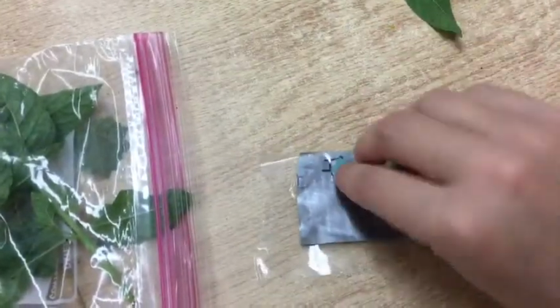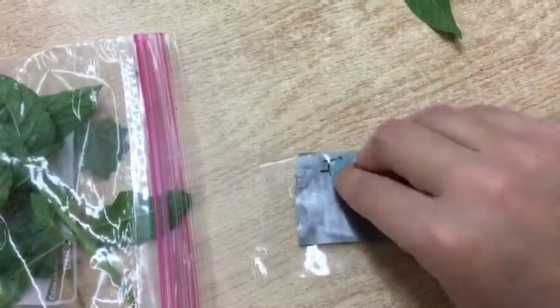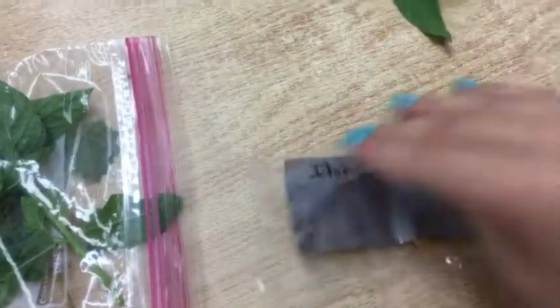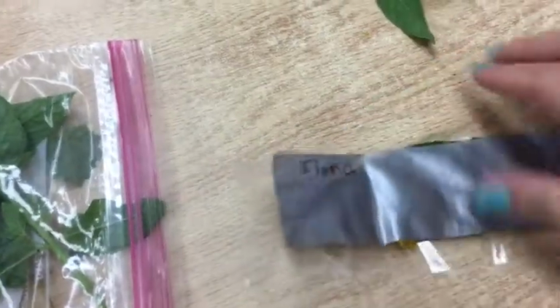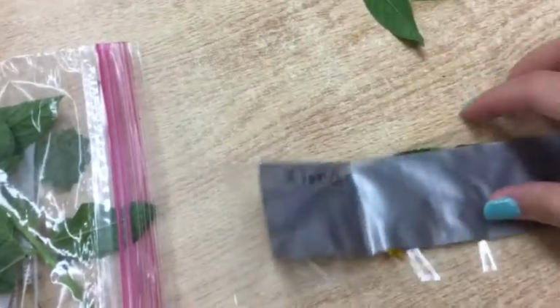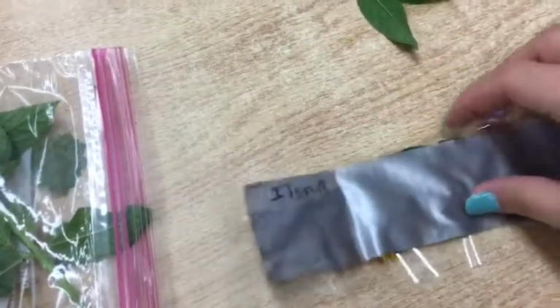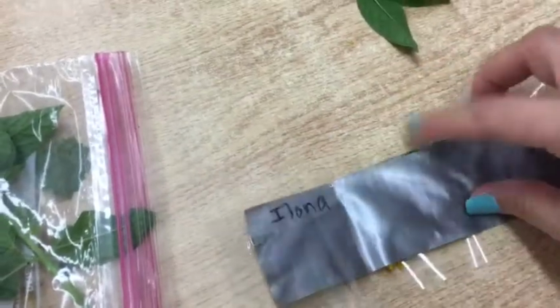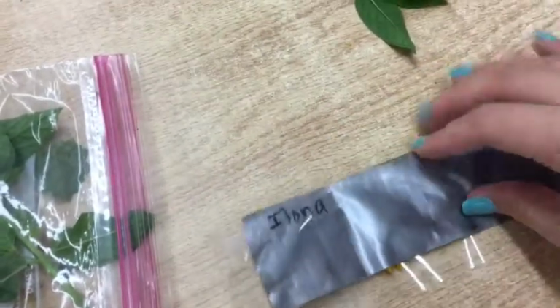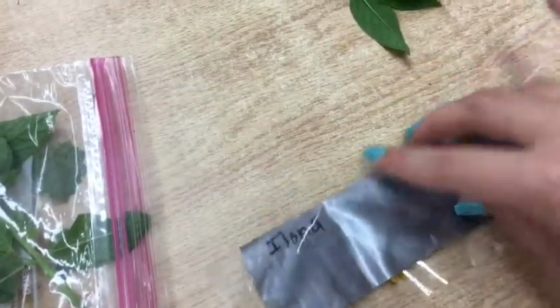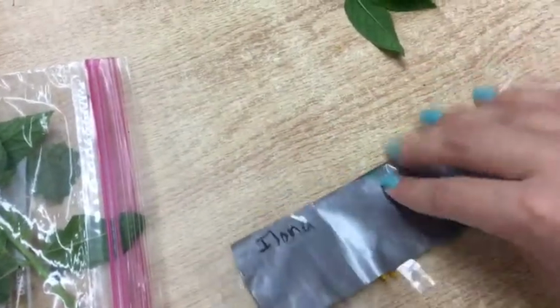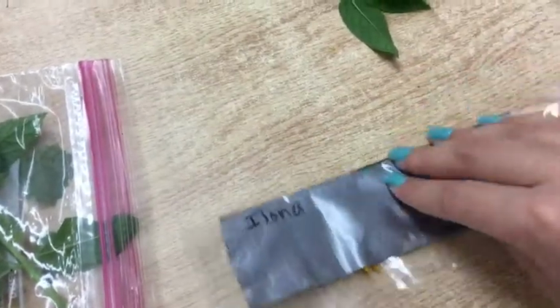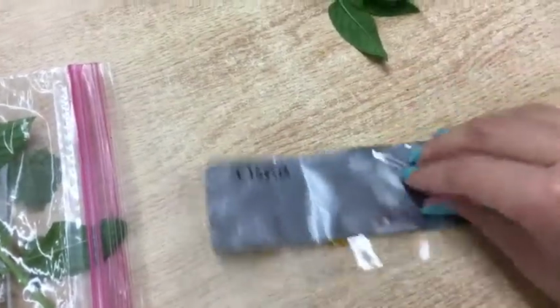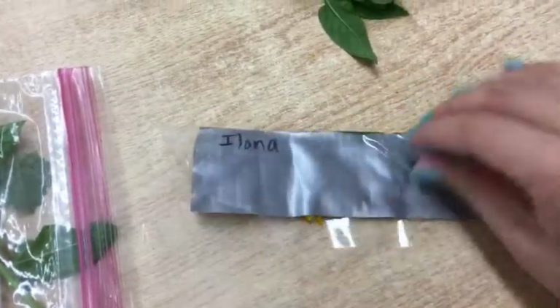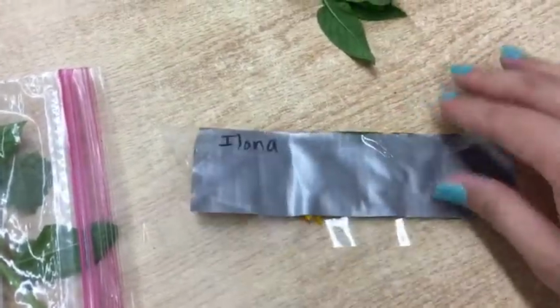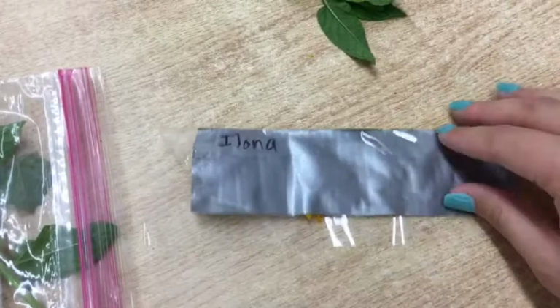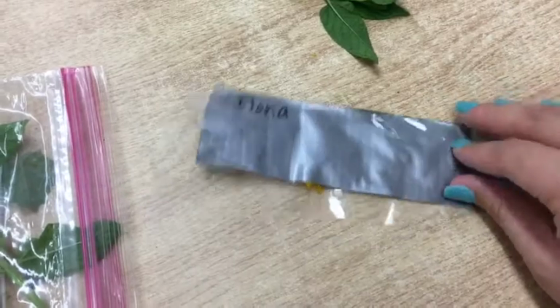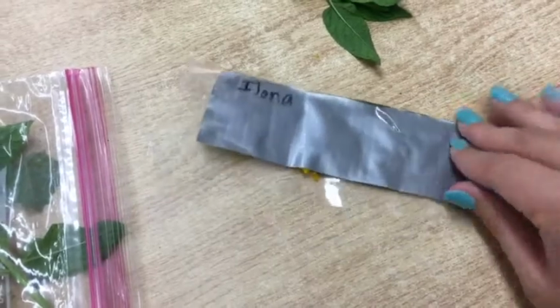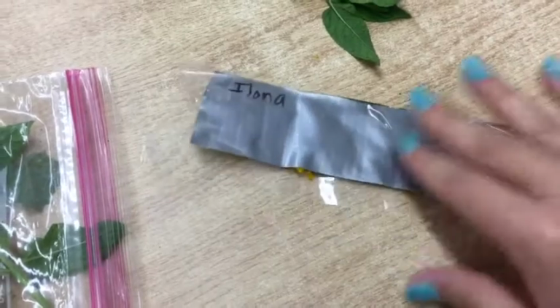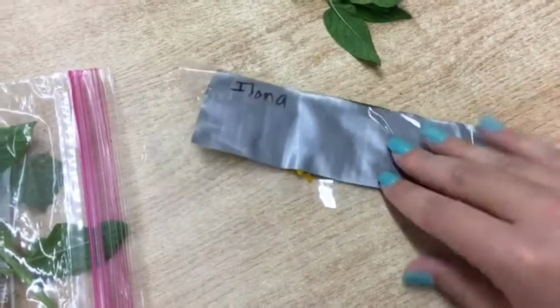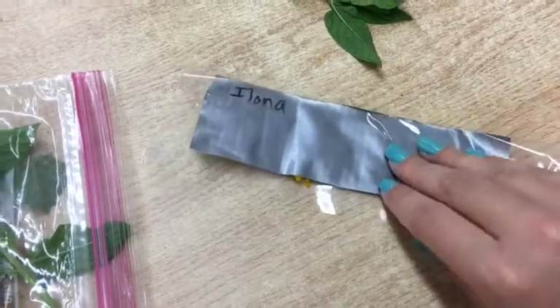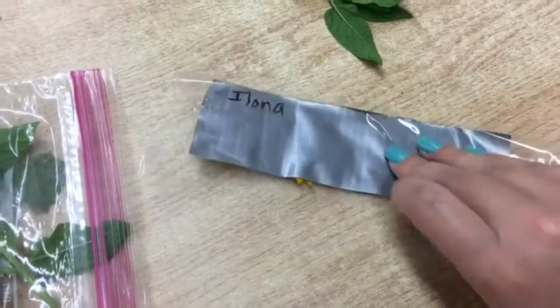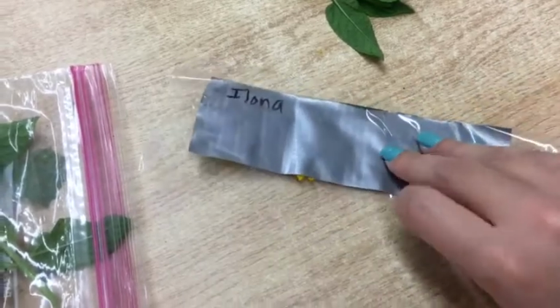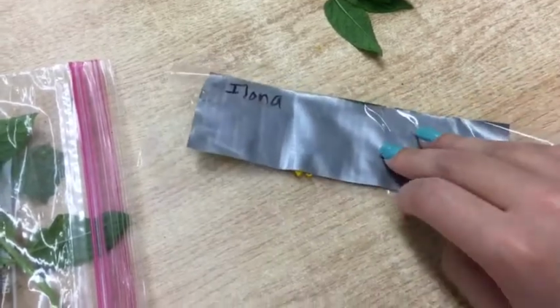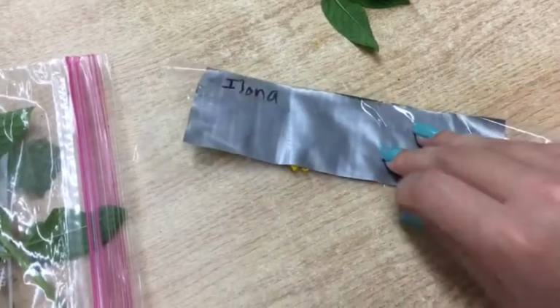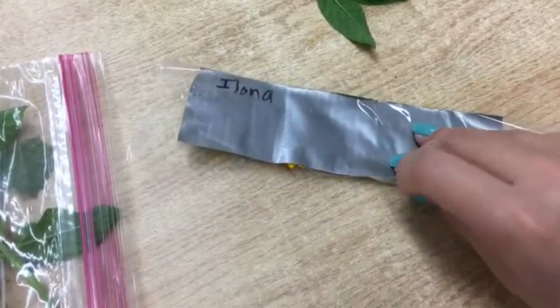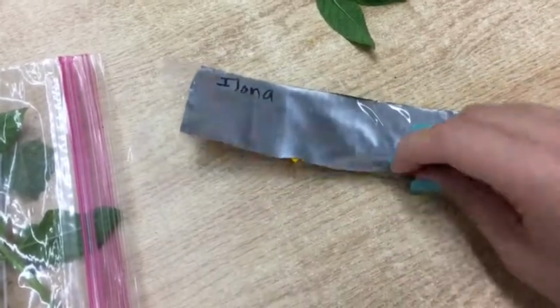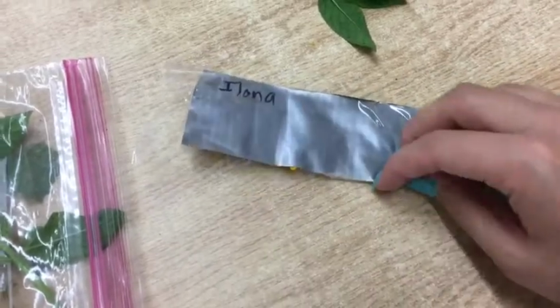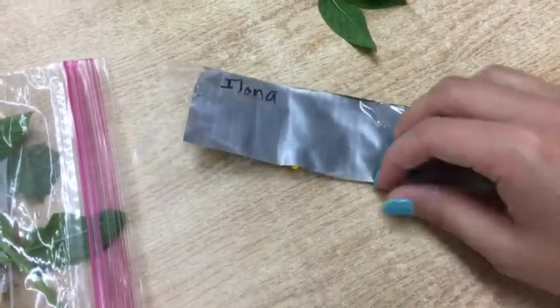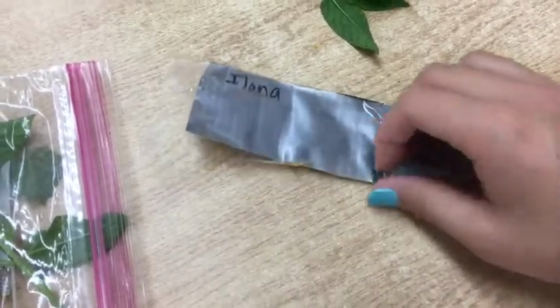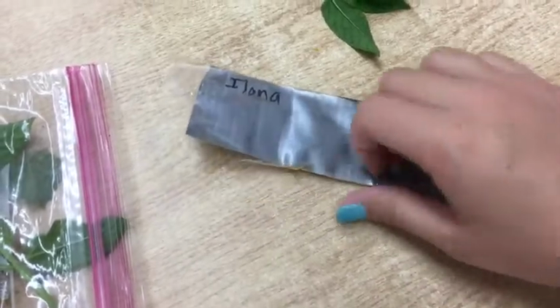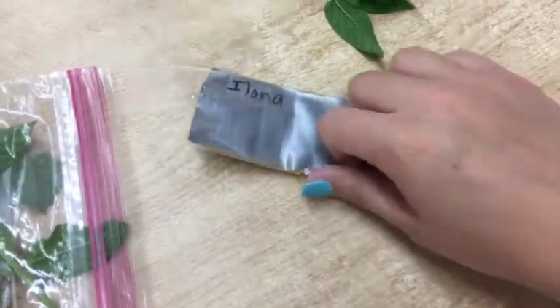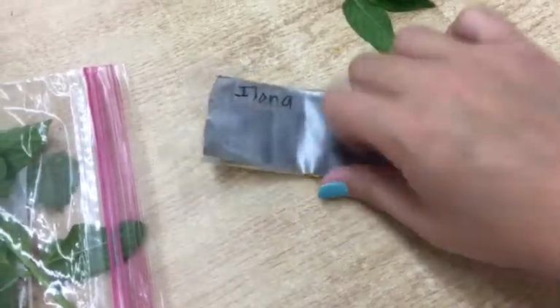Look! There's a snail right here — look guys, there's a snail! It's crawling.